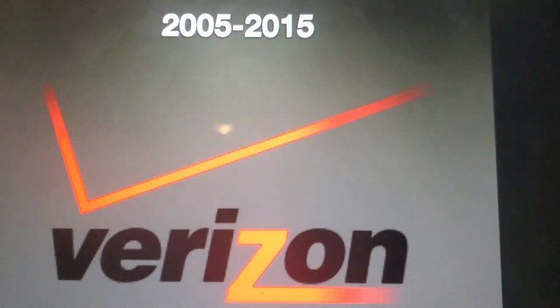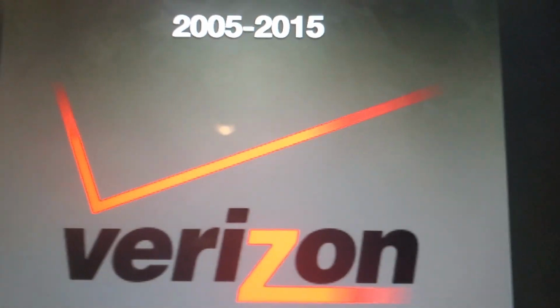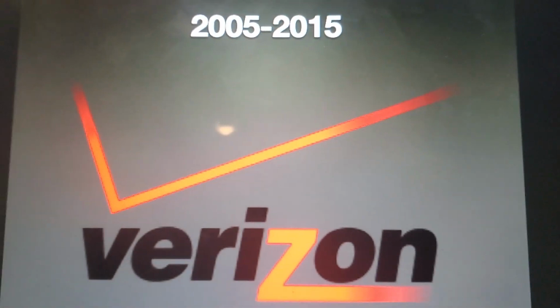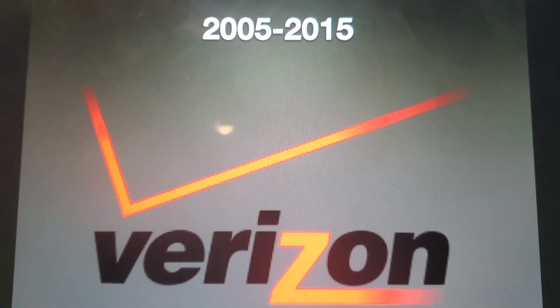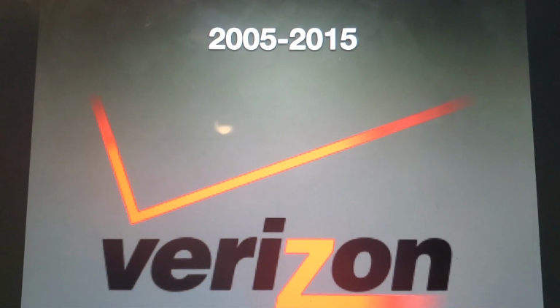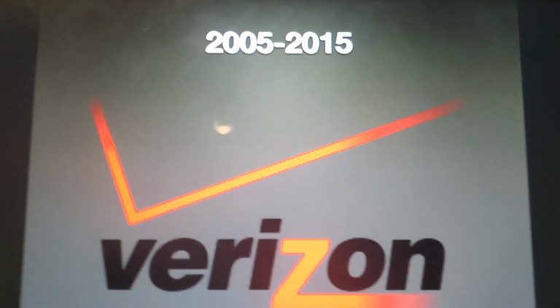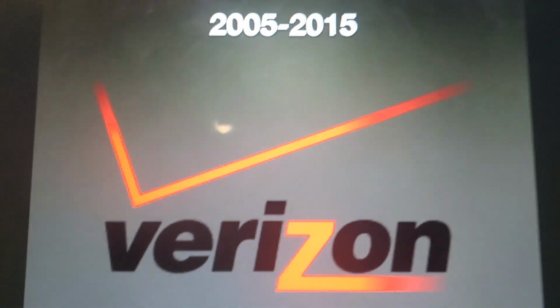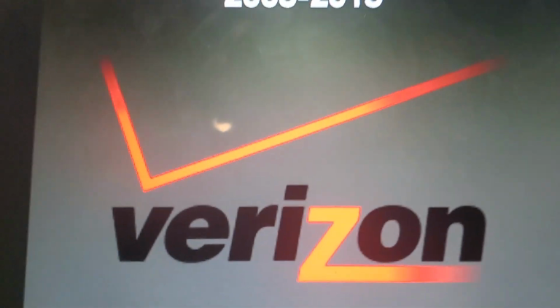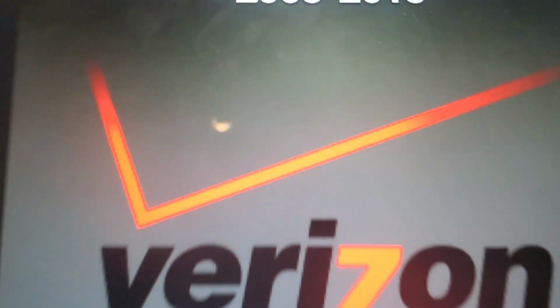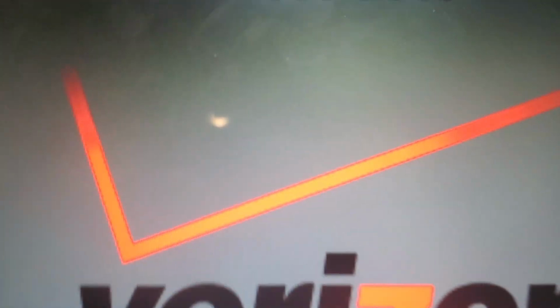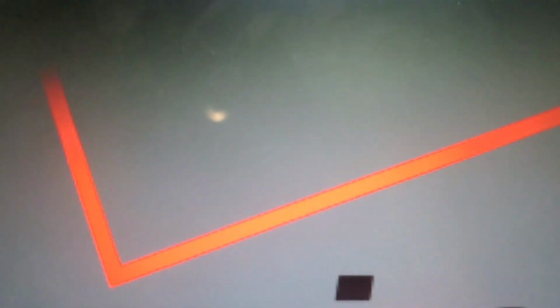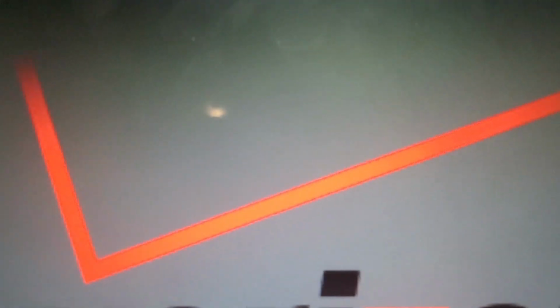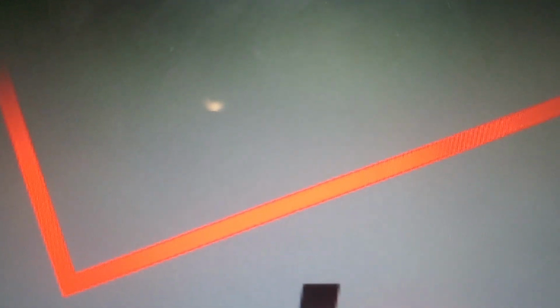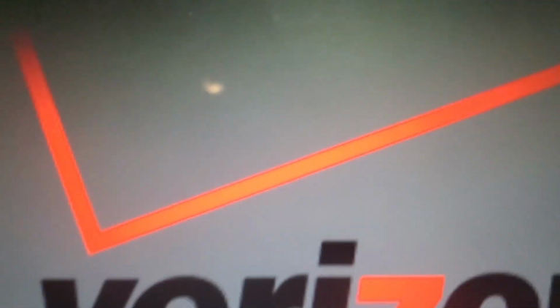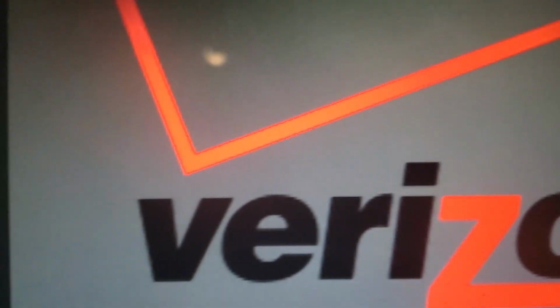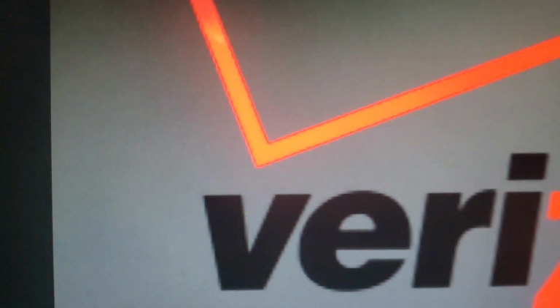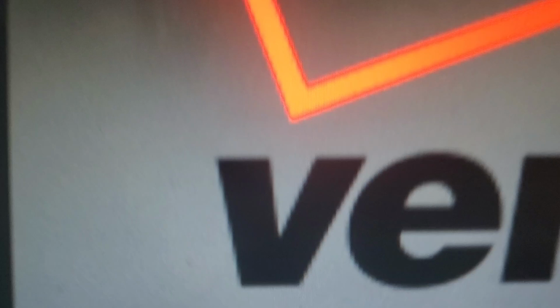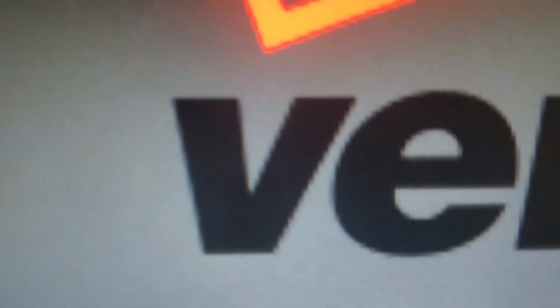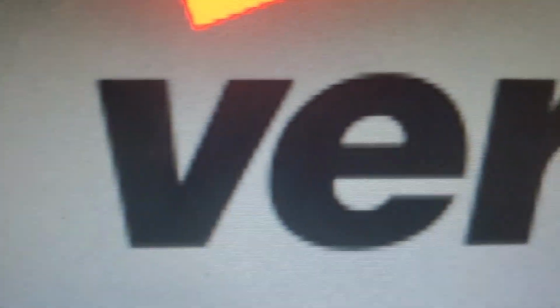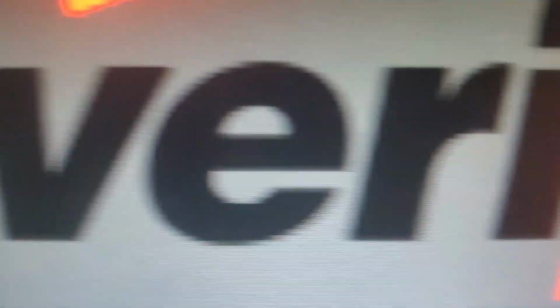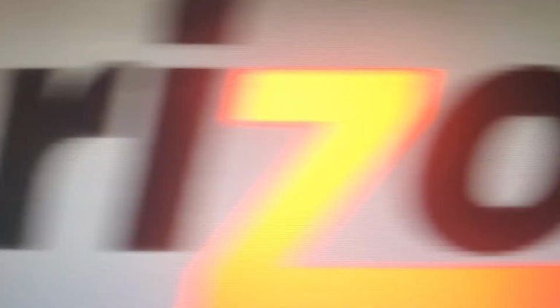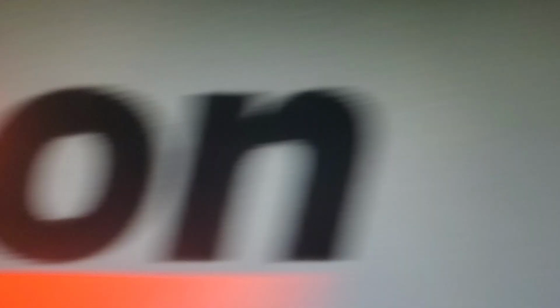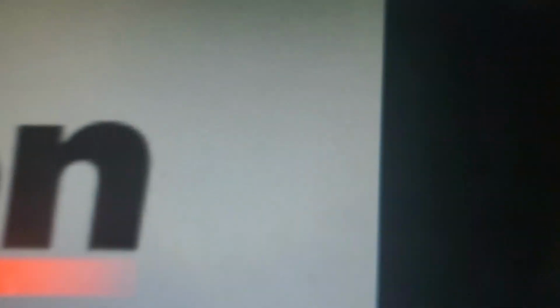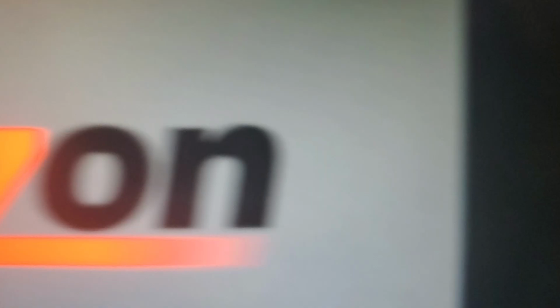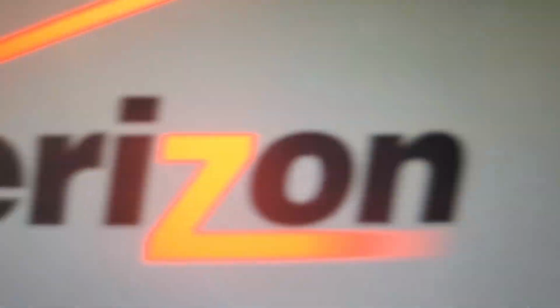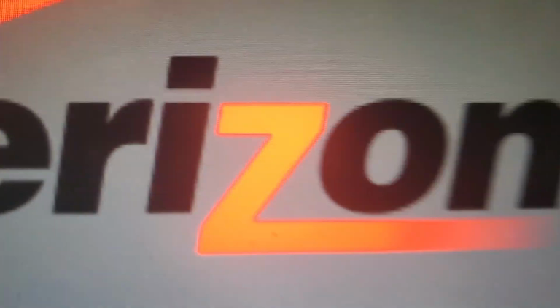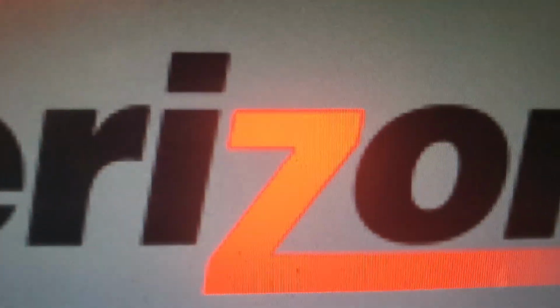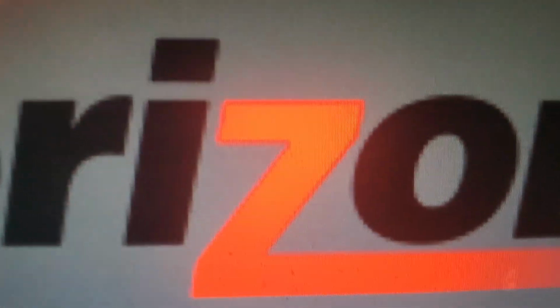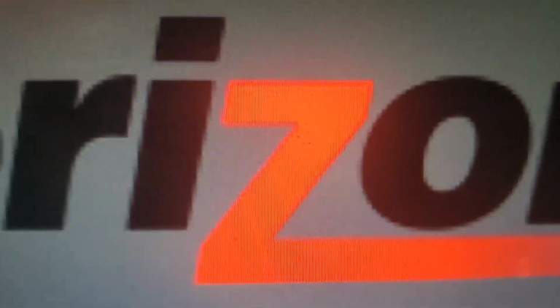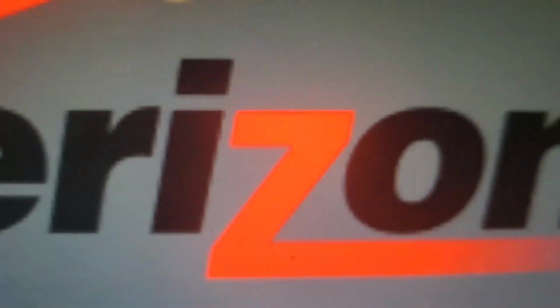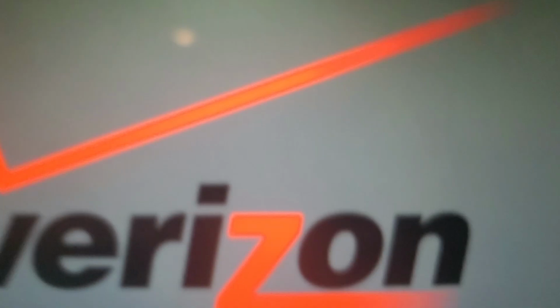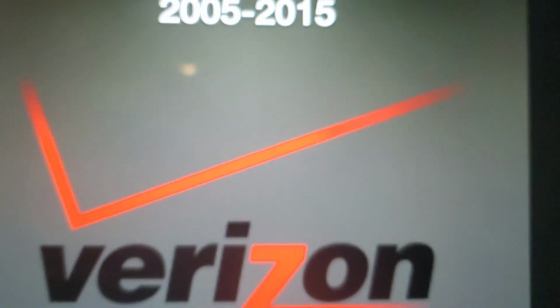2000 to 2015, we have a V, we have the words Verizon, and the Z is red.